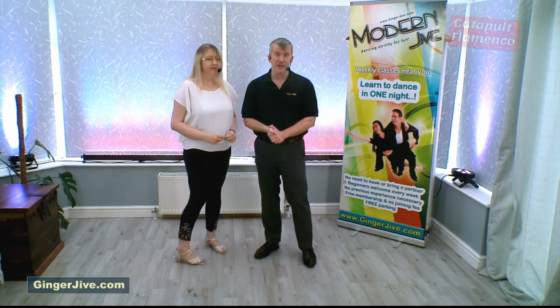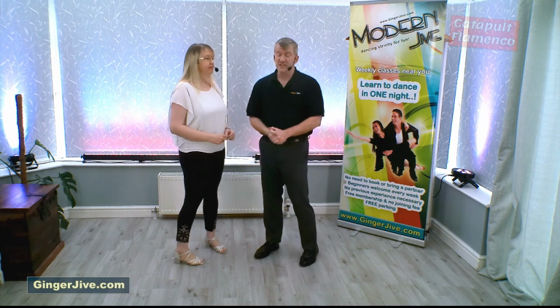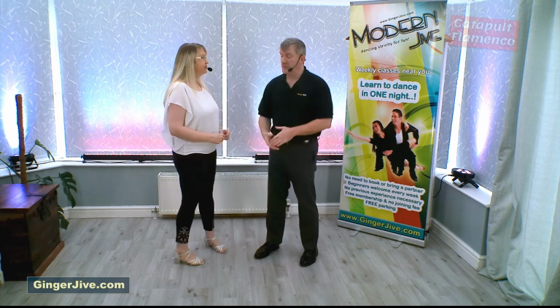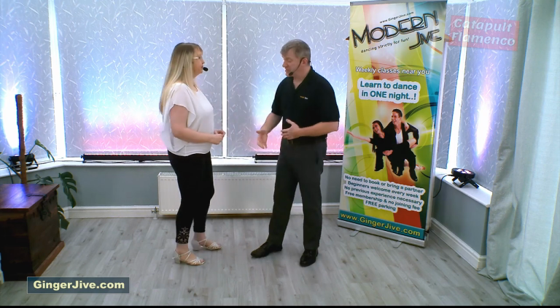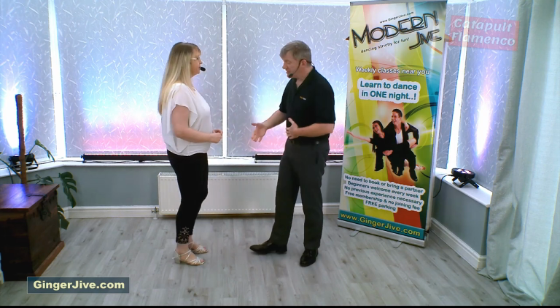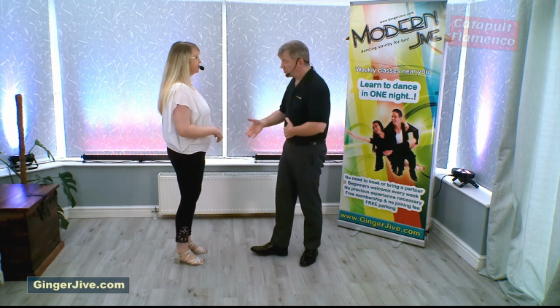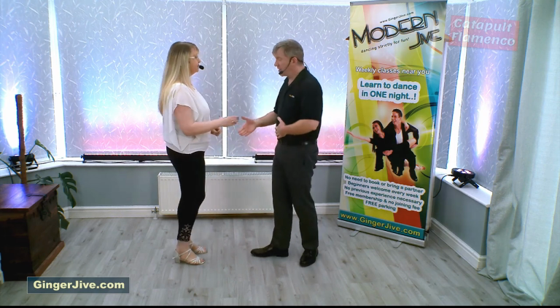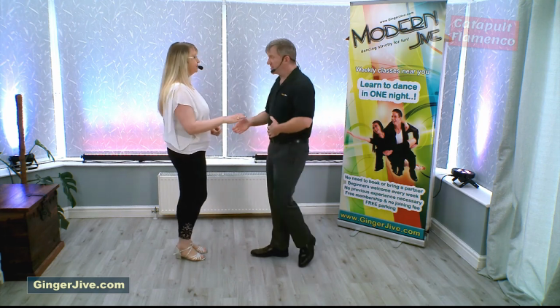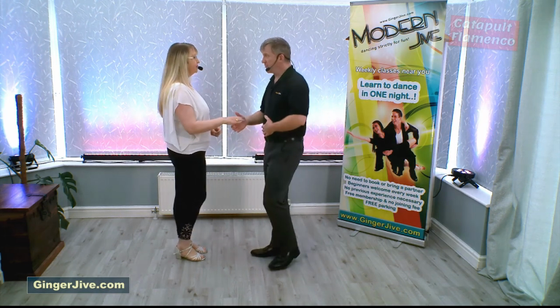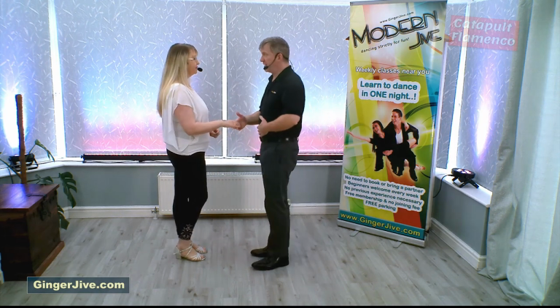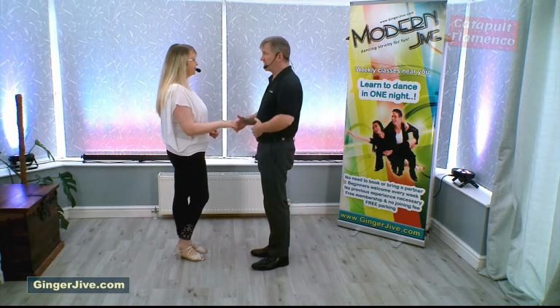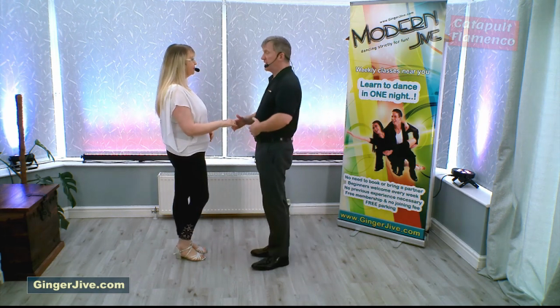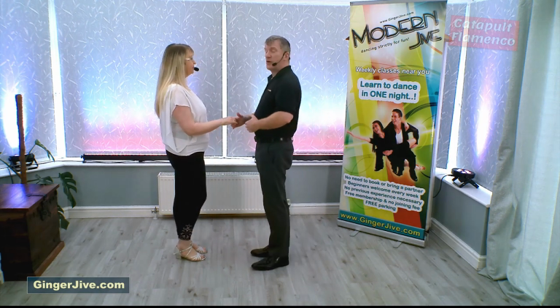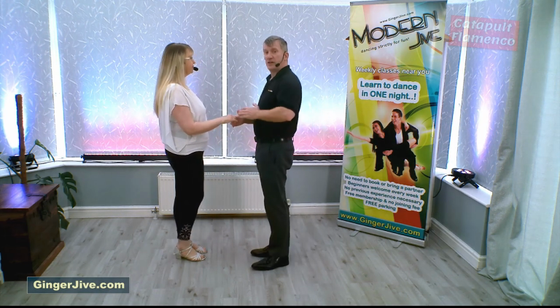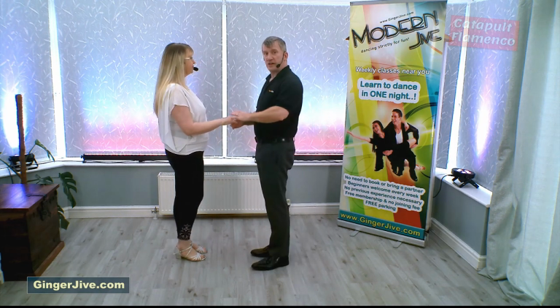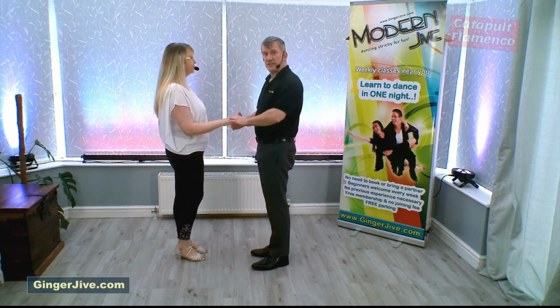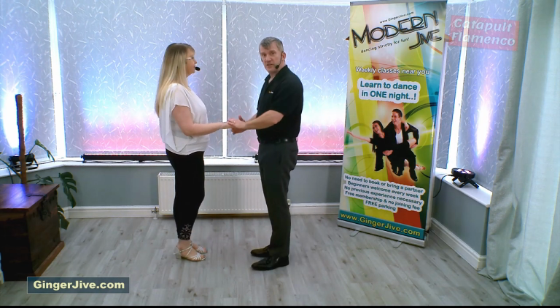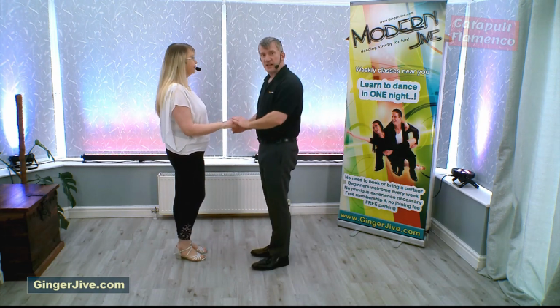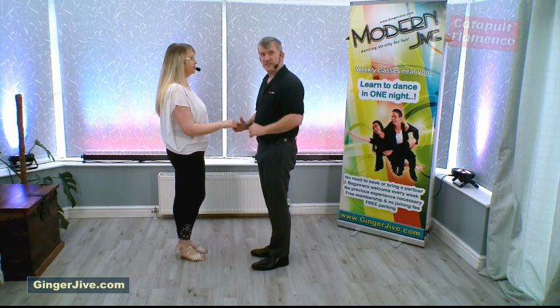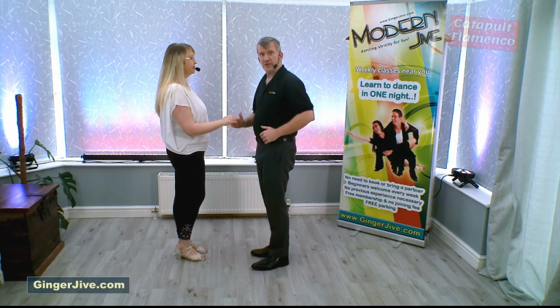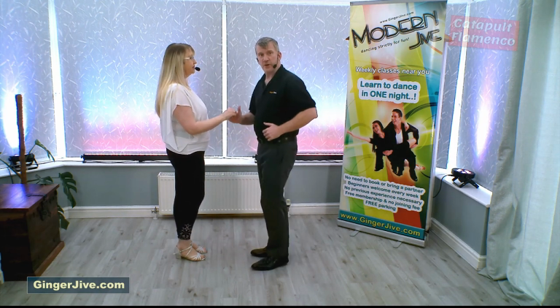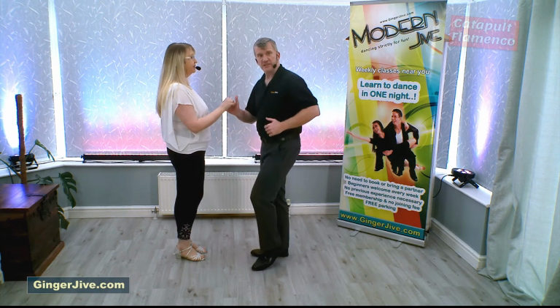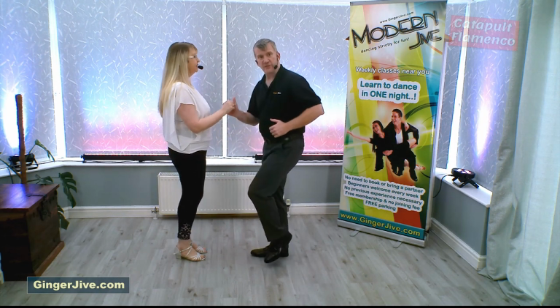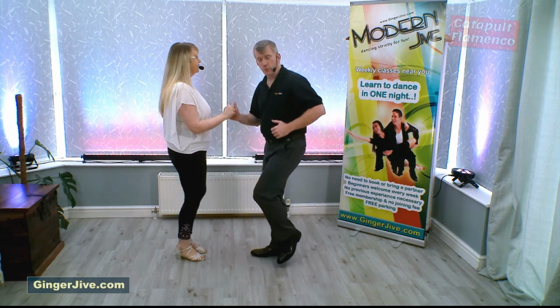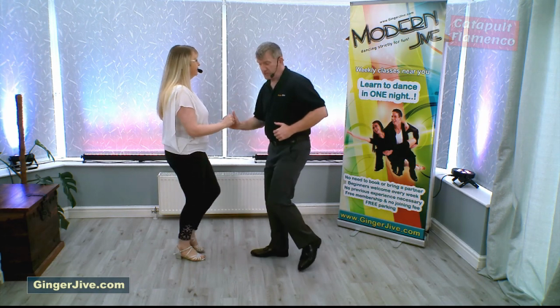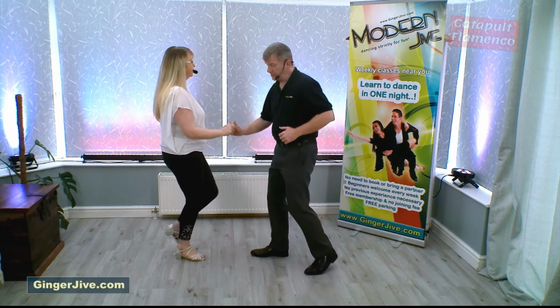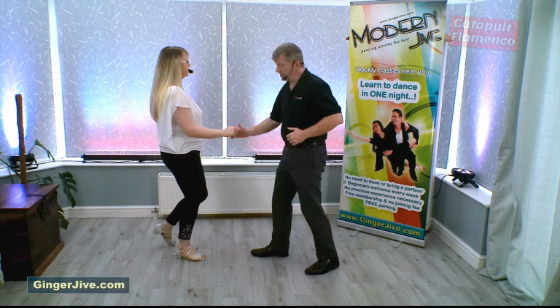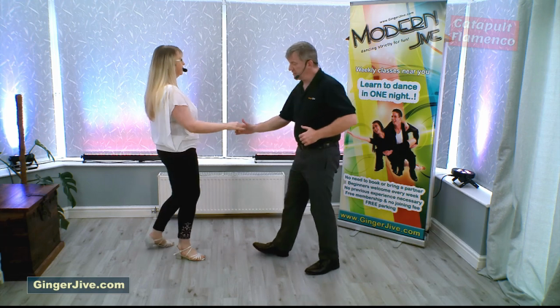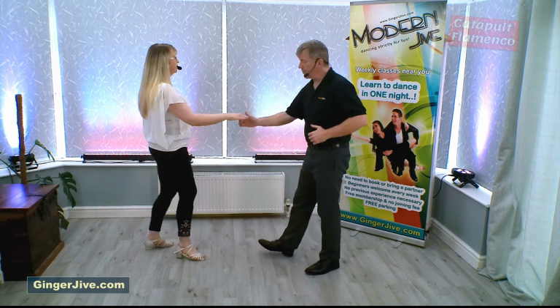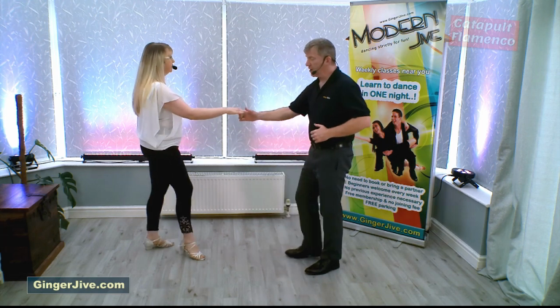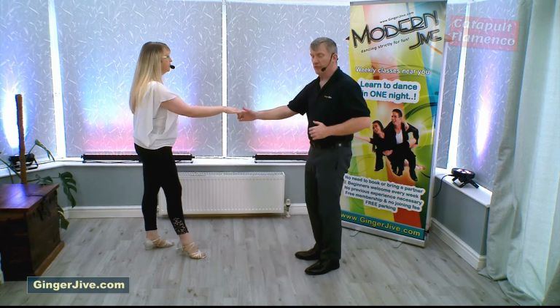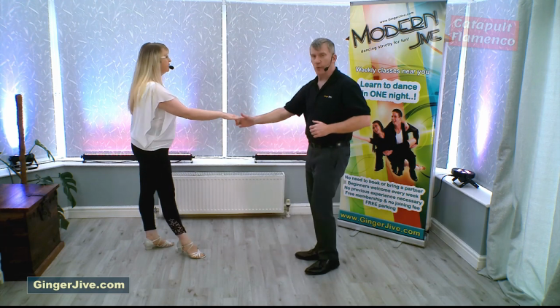It starts right to right, nice and close, hands down at waist level. We're just going to lead our partner away.